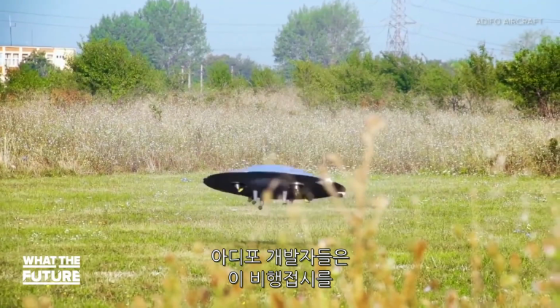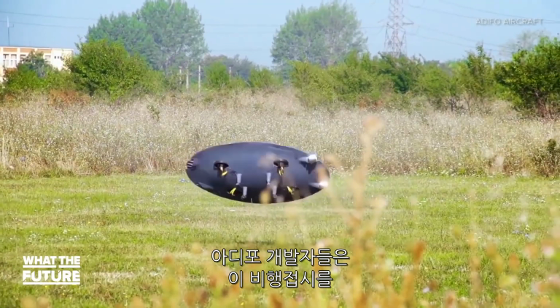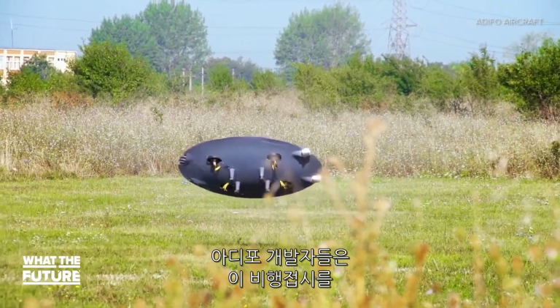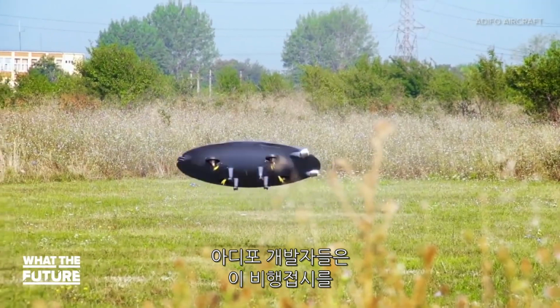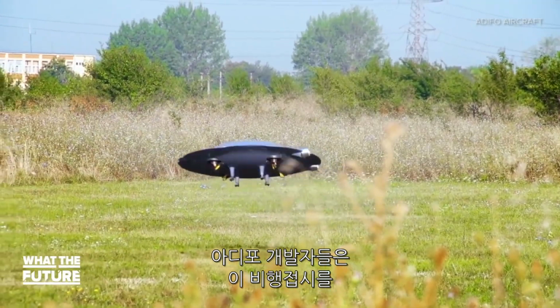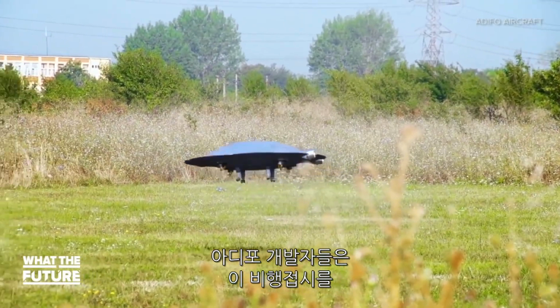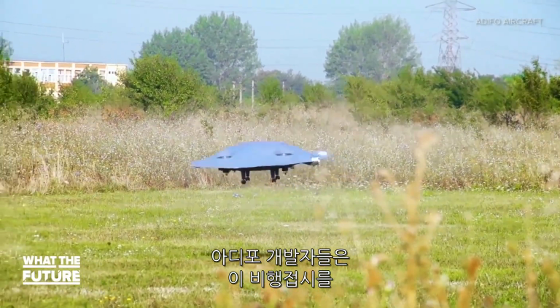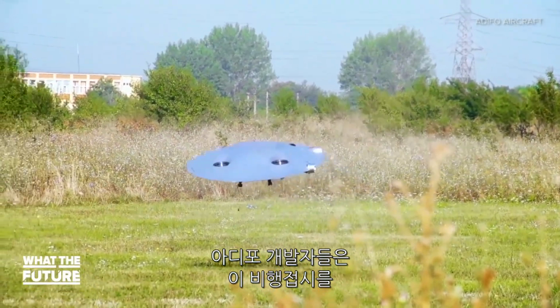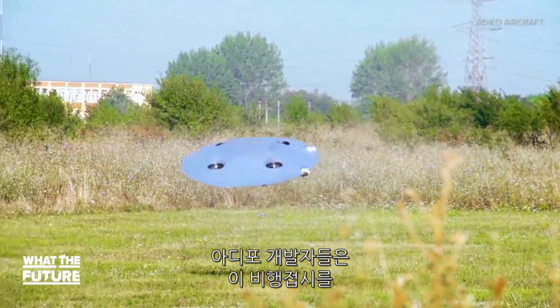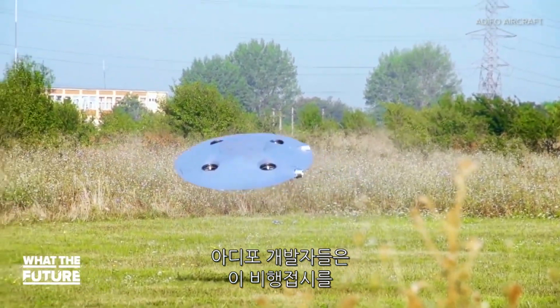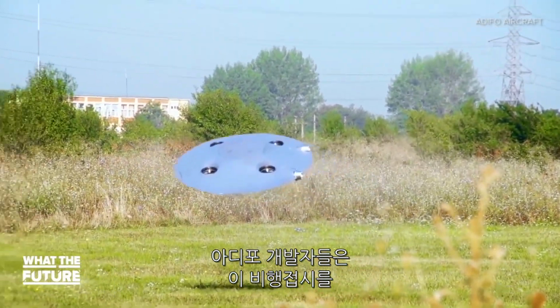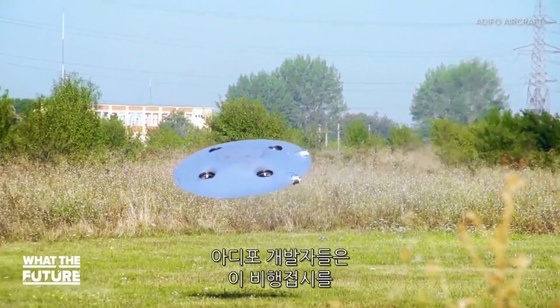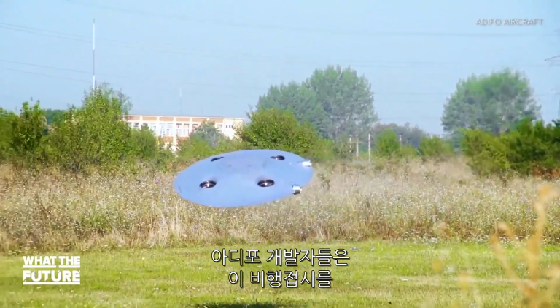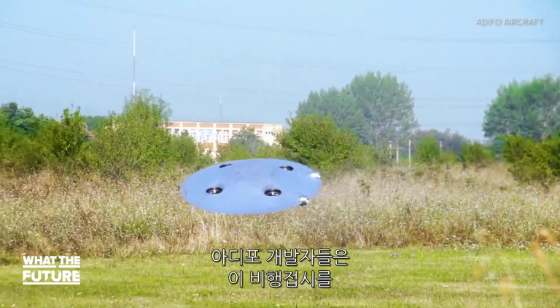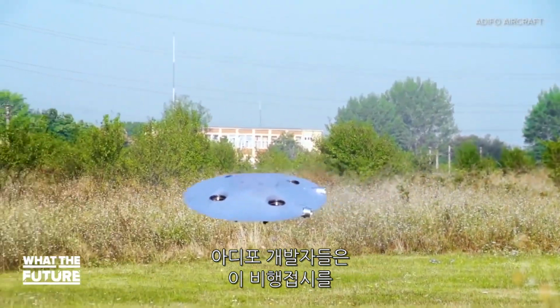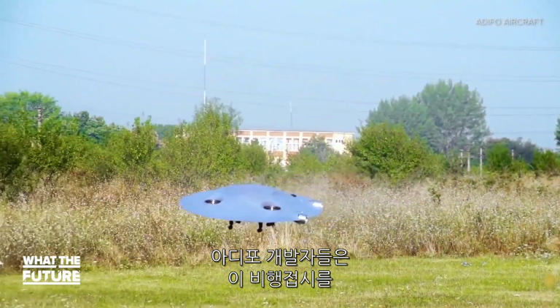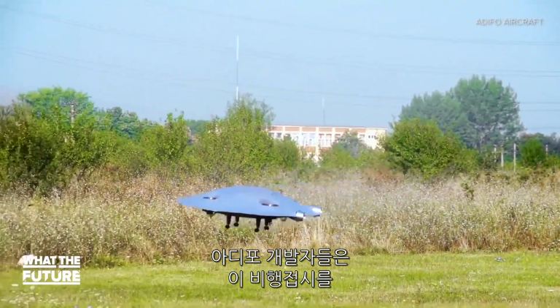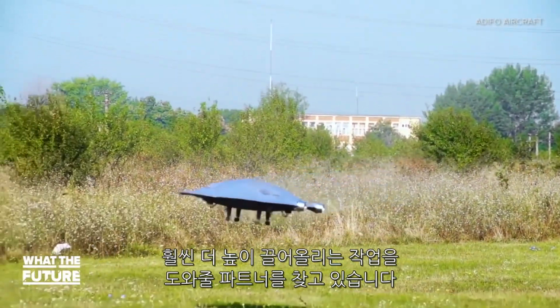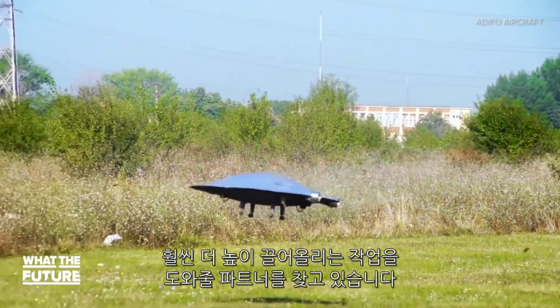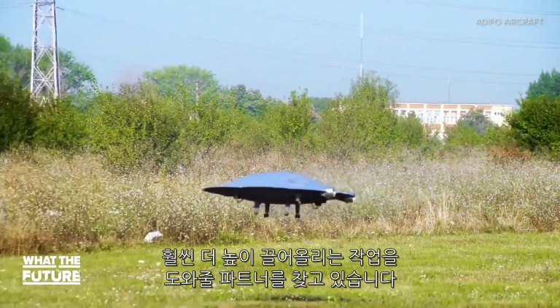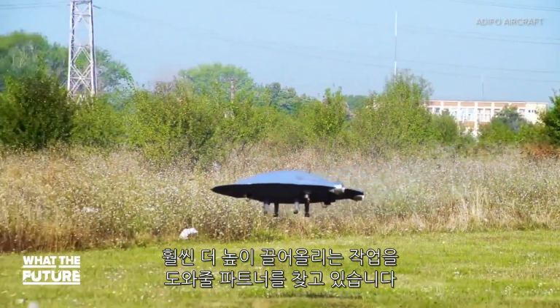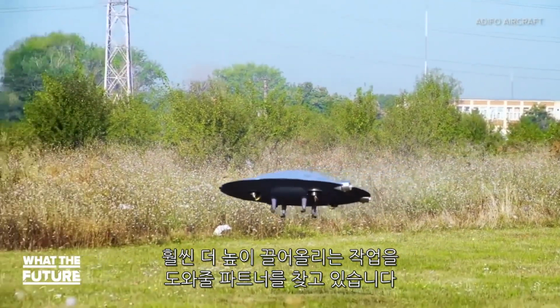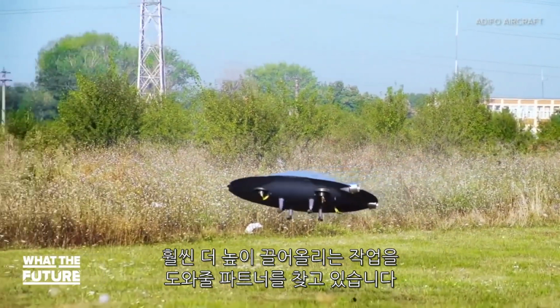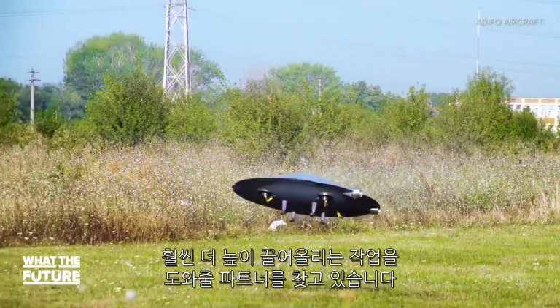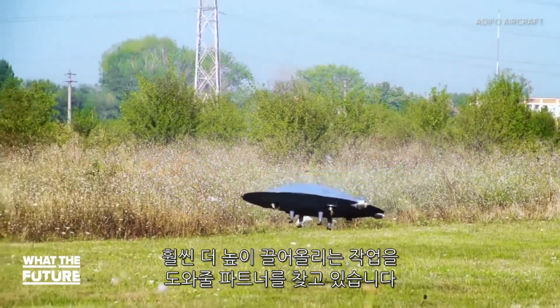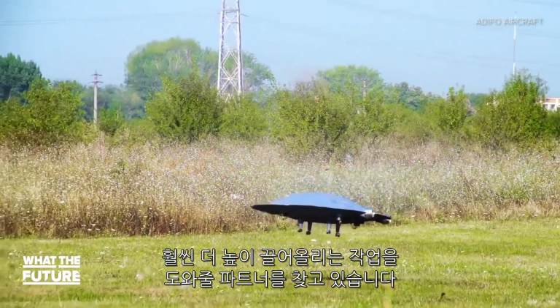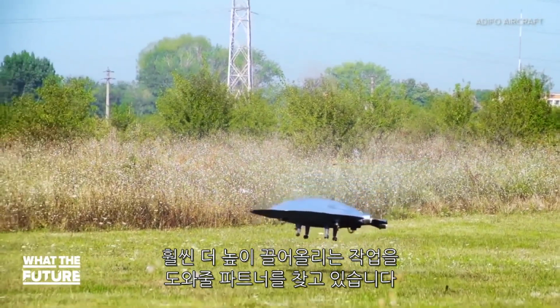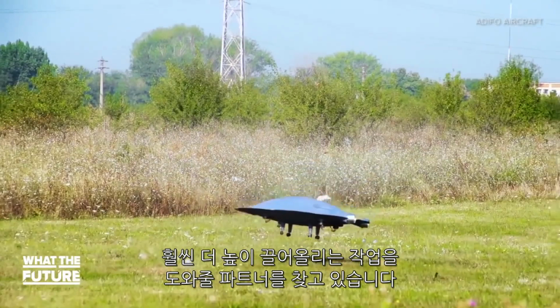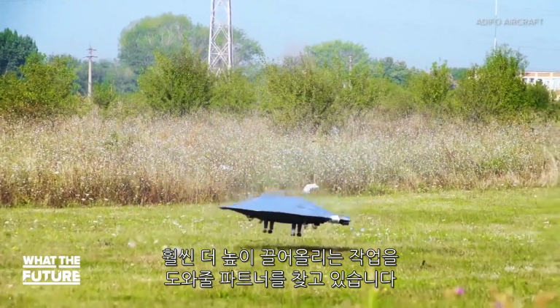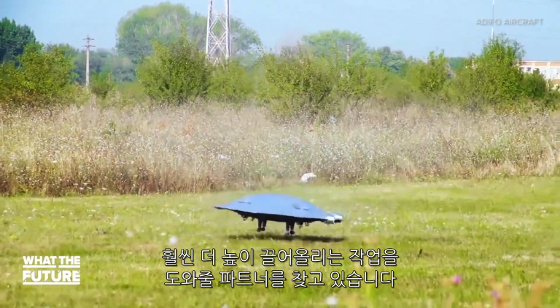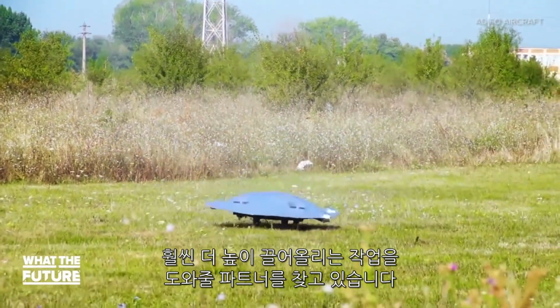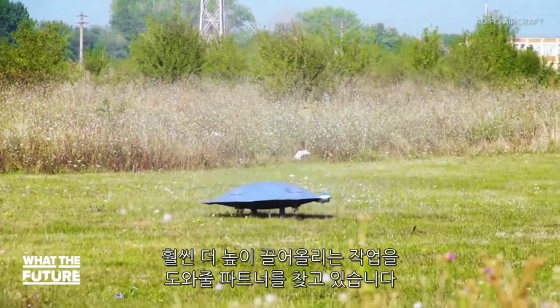Right now, Adifo's inventors are looking for partners to help take this flying saucer to even greater heights.